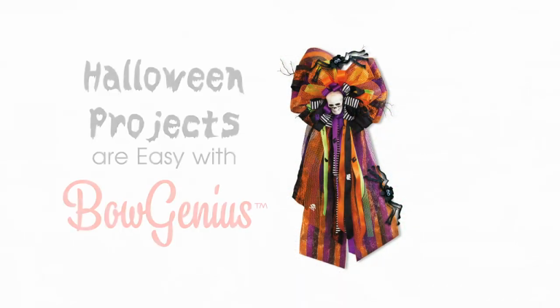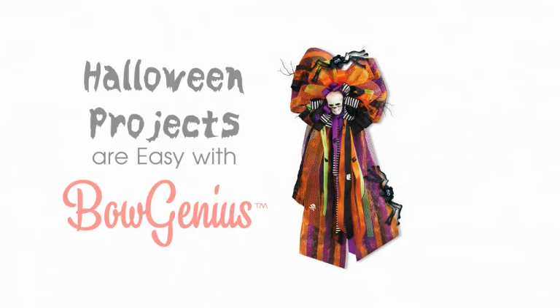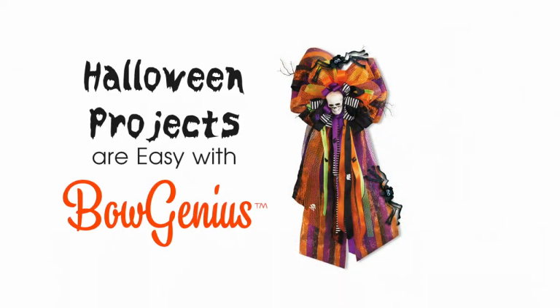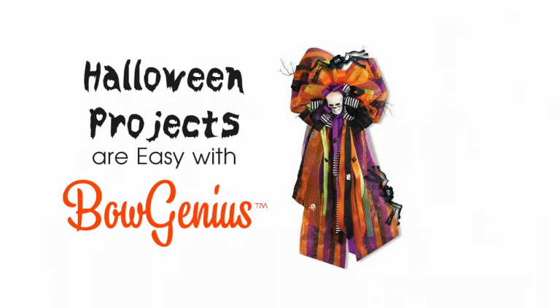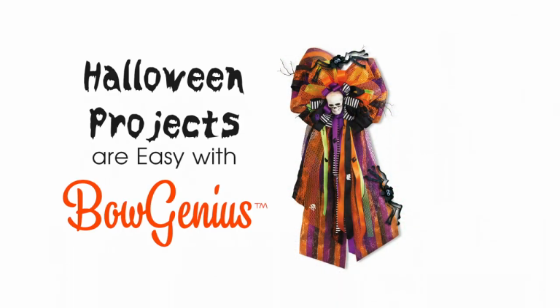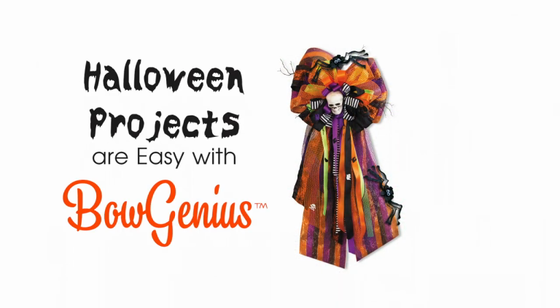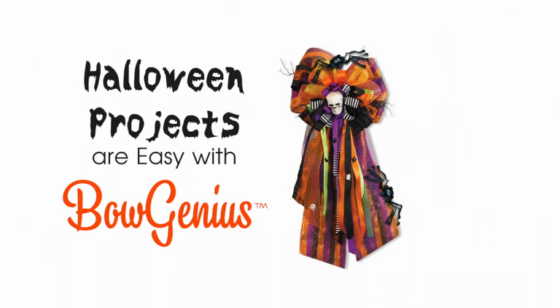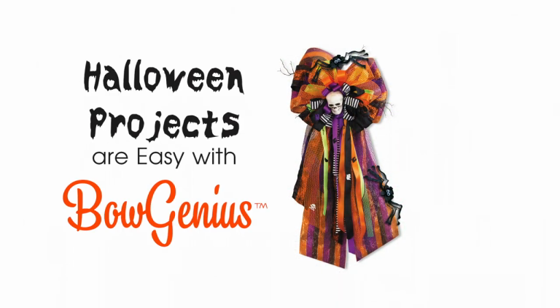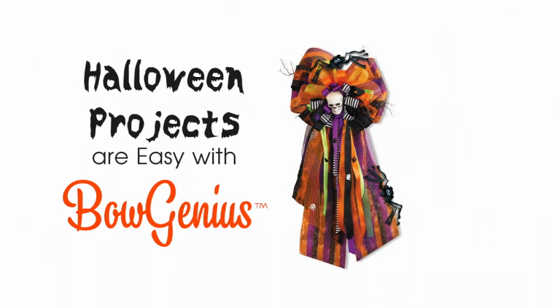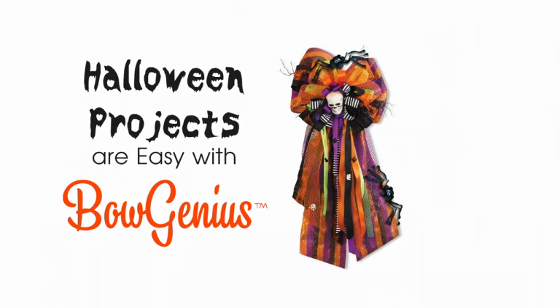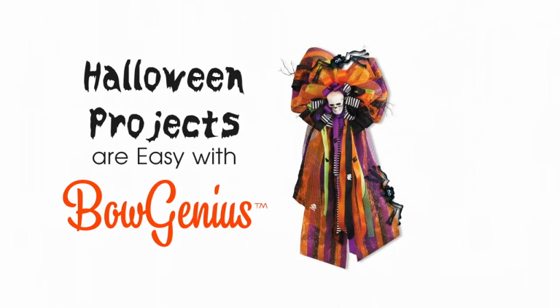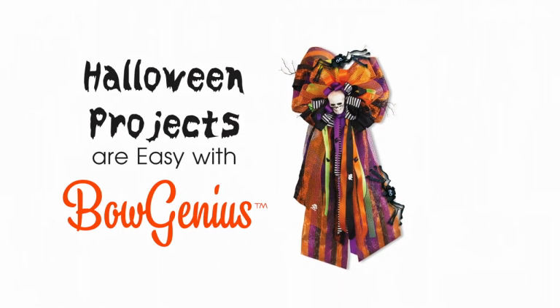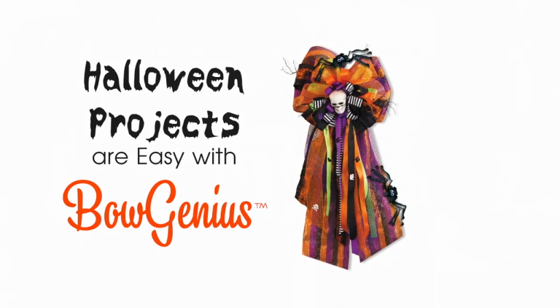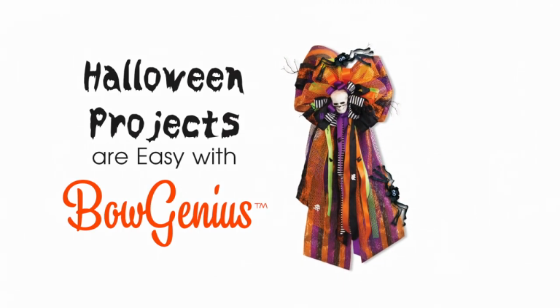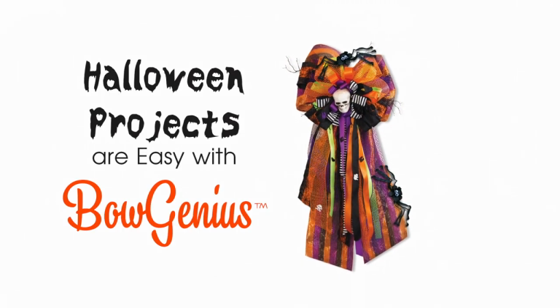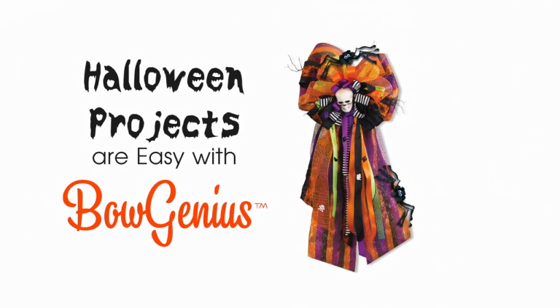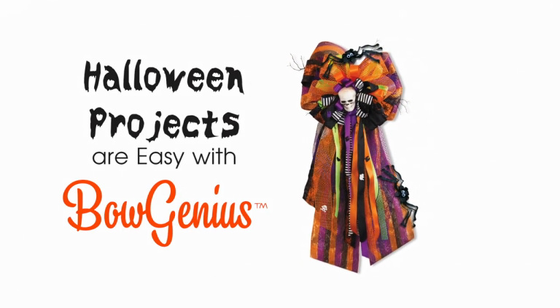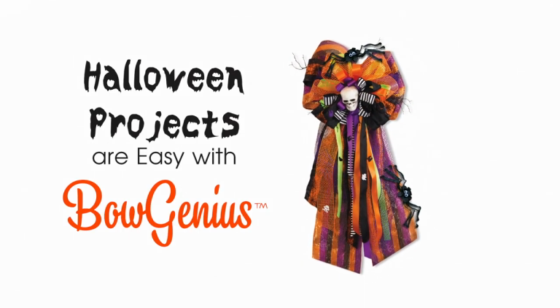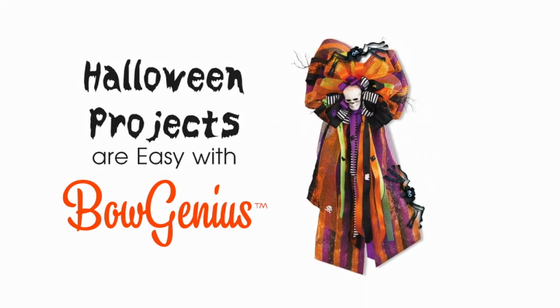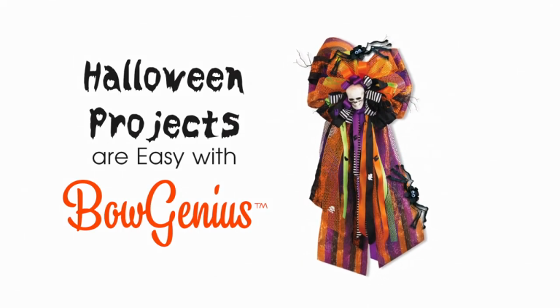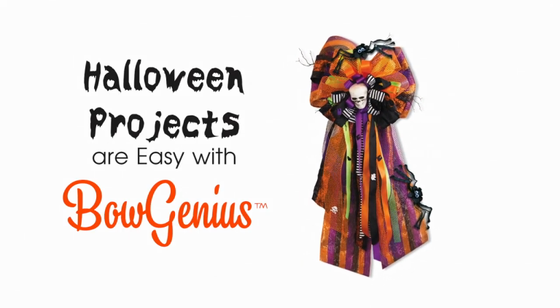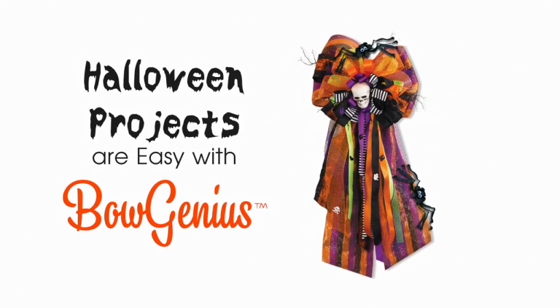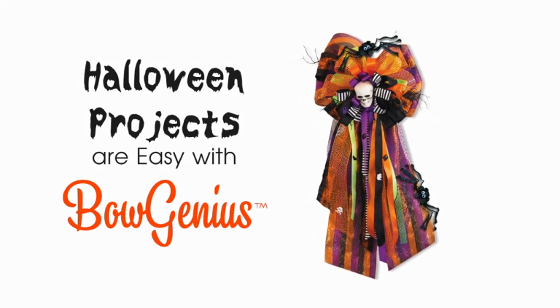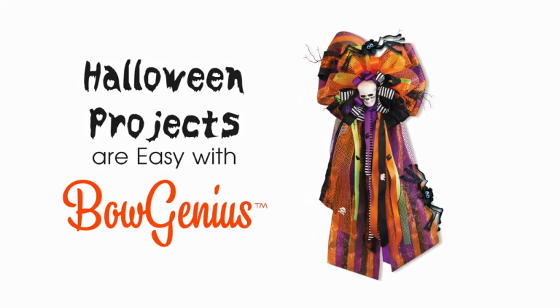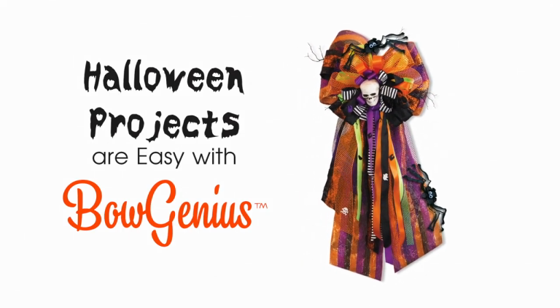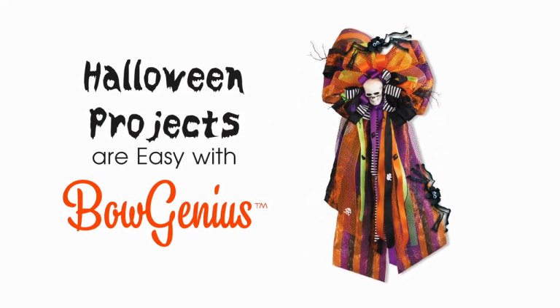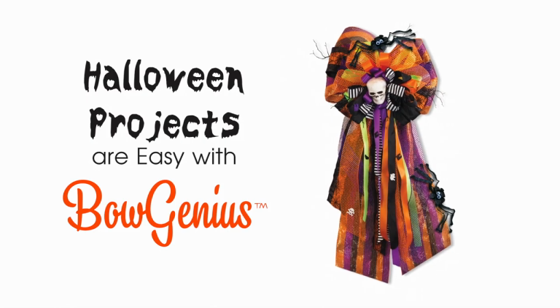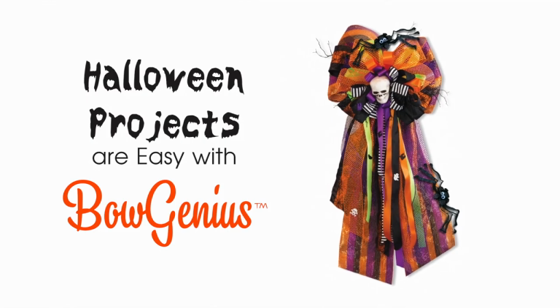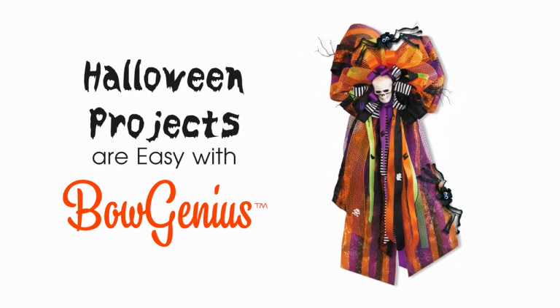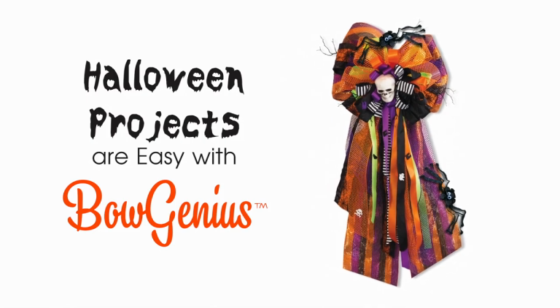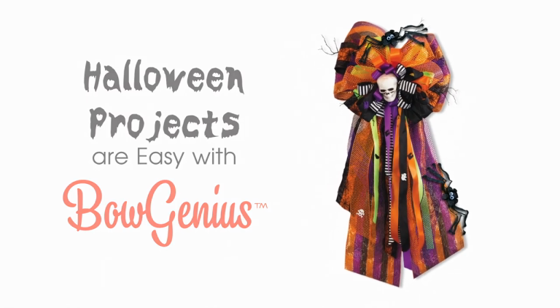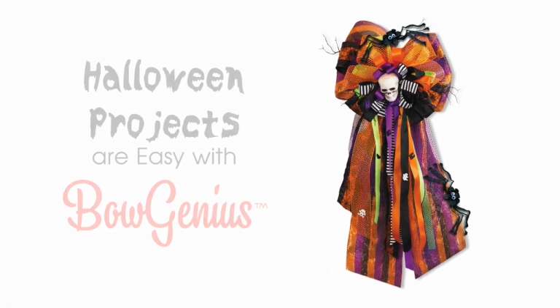And remember, all of your Halloween projects will be easy with BowGenius. BowGenius!